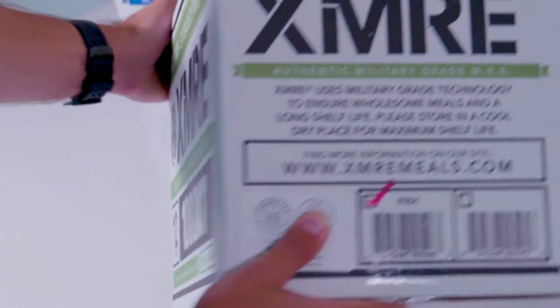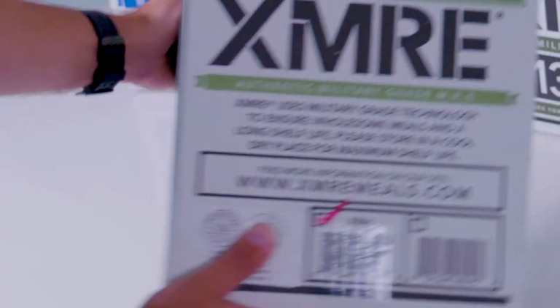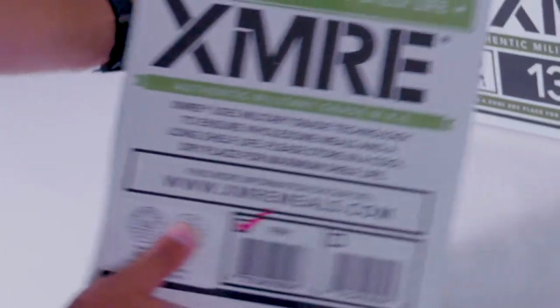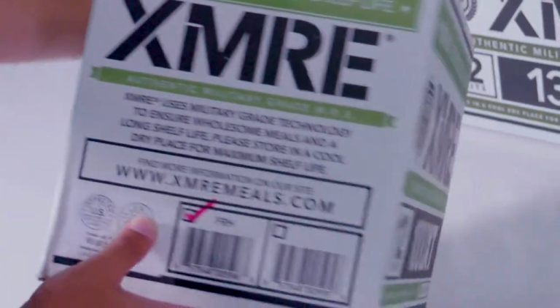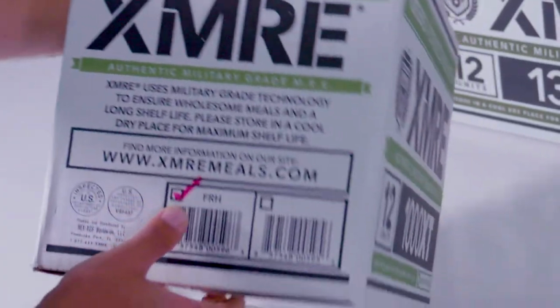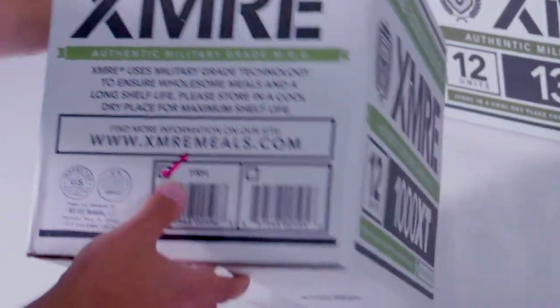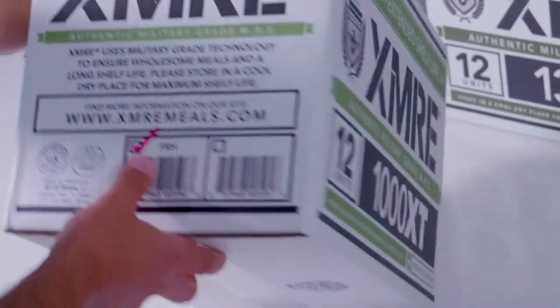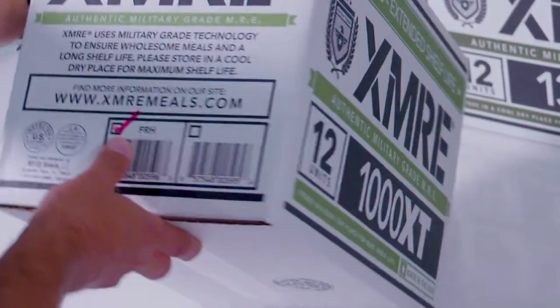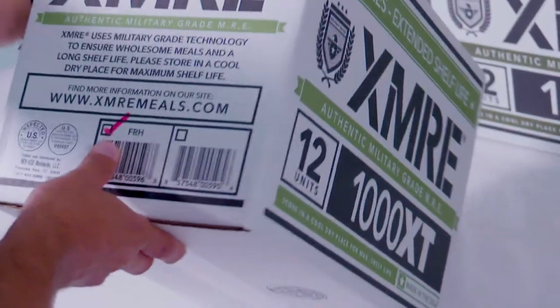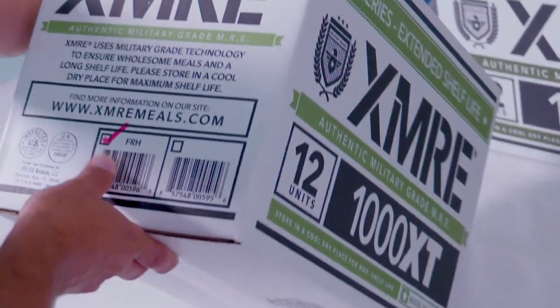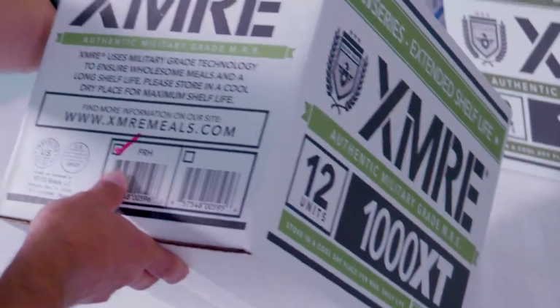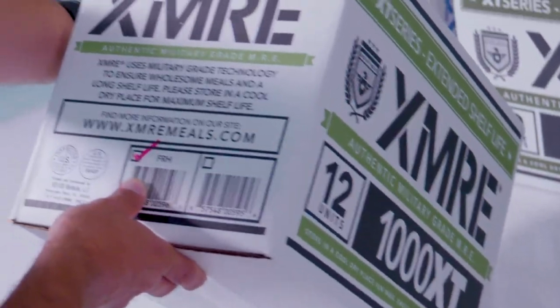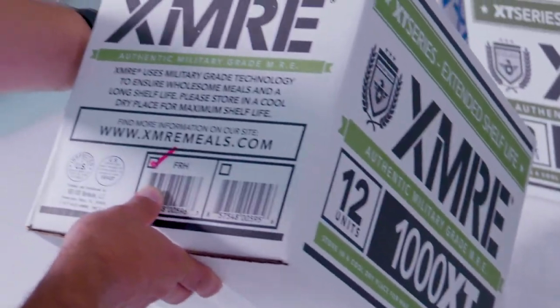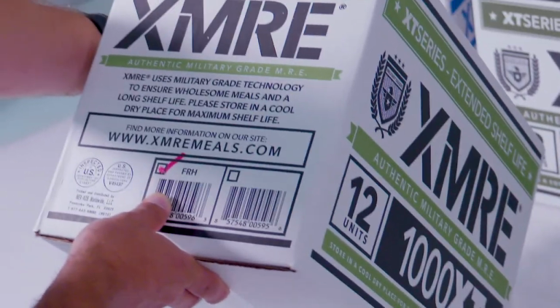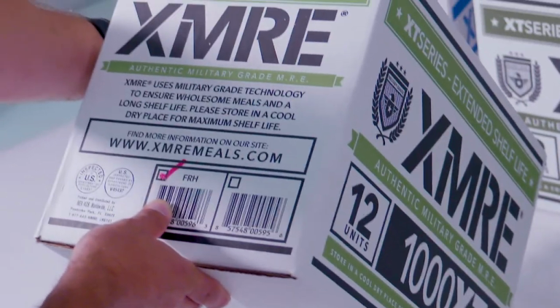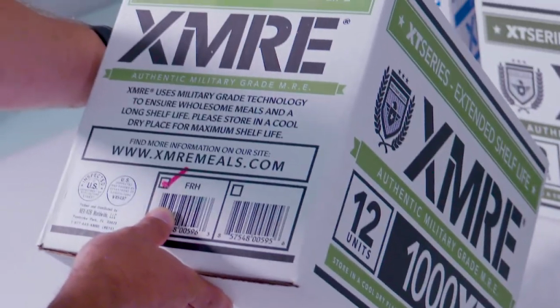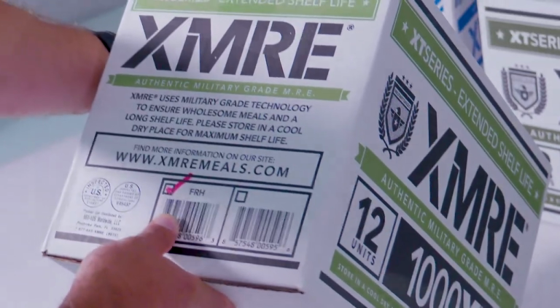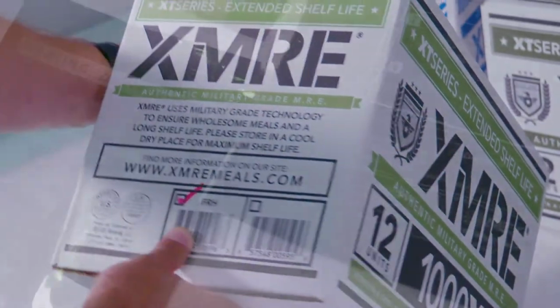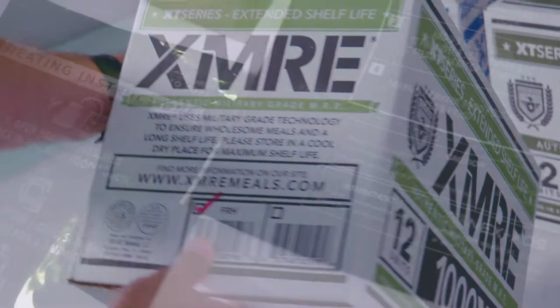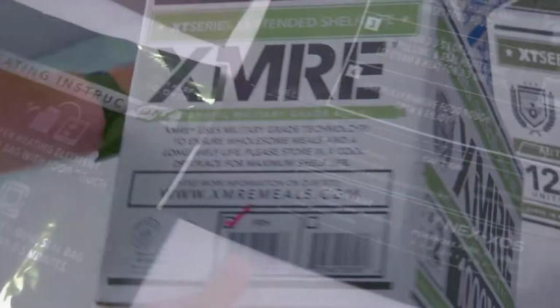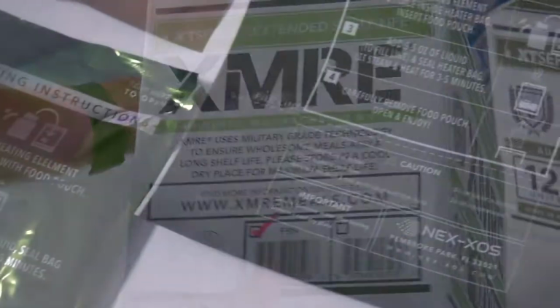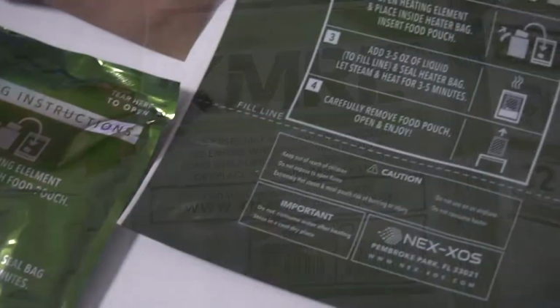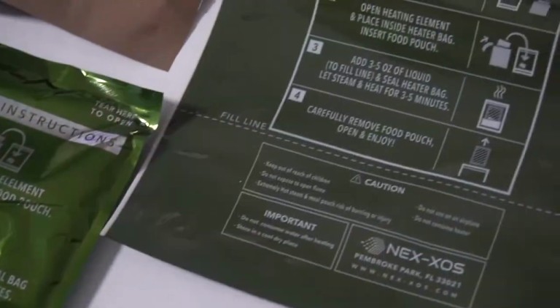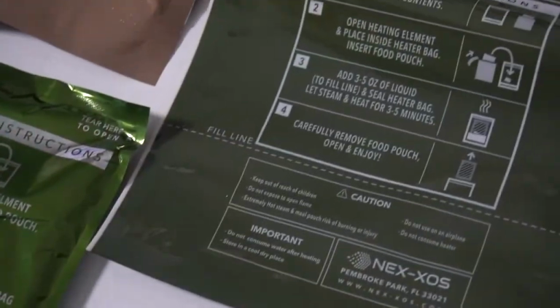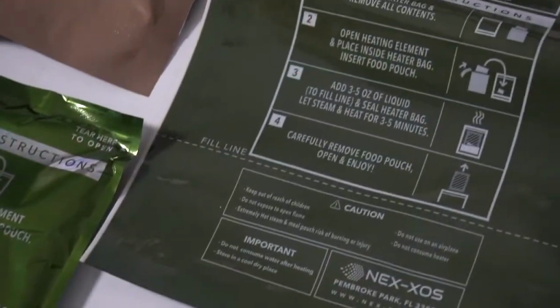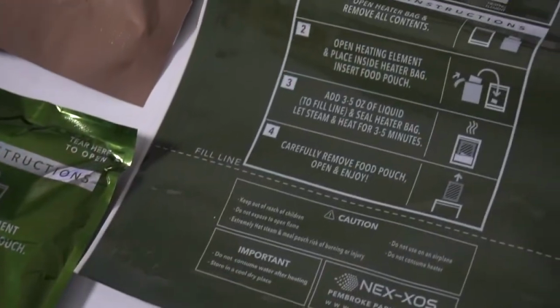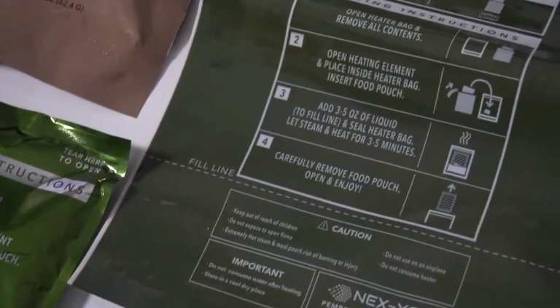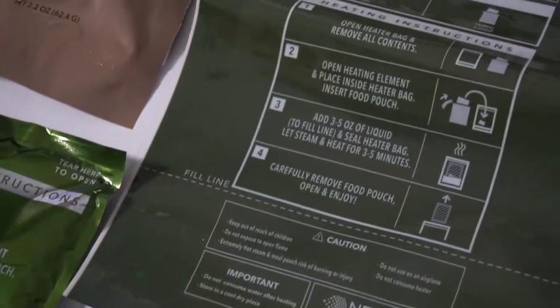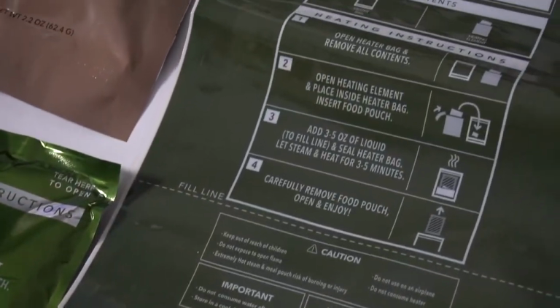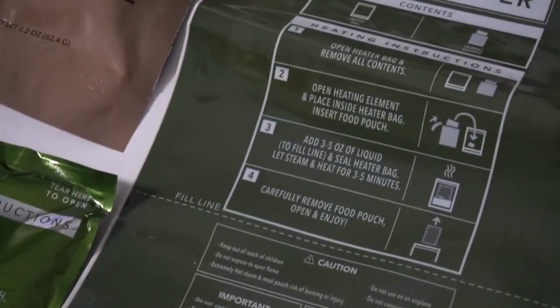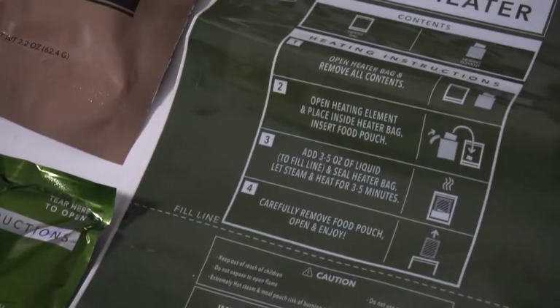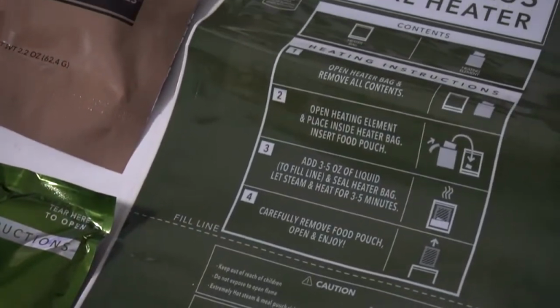When ordering the 1000 XT, you have the option of whether each MRE meal kit comes with a flameless ration heater or not.